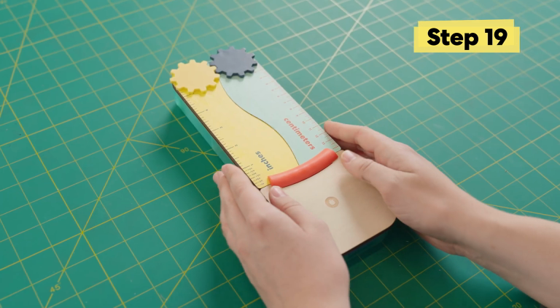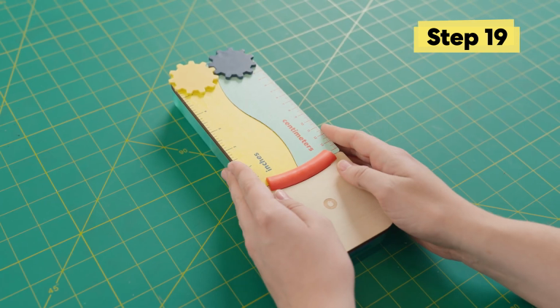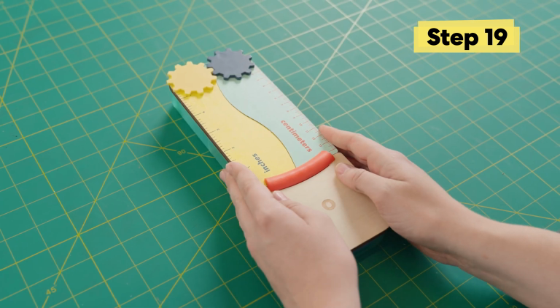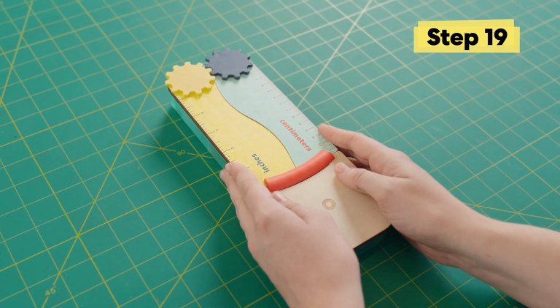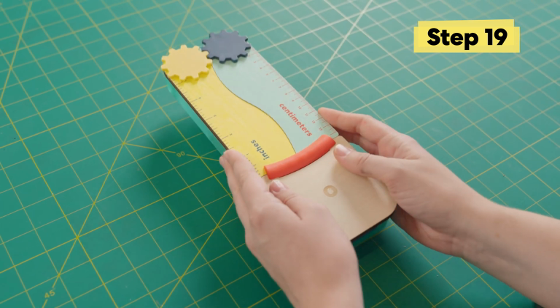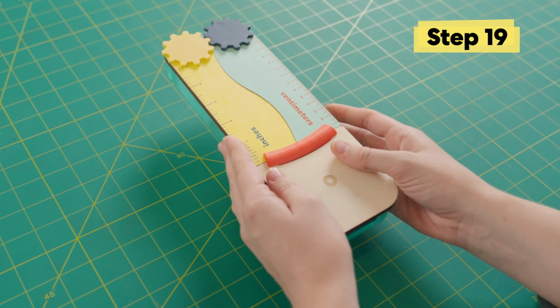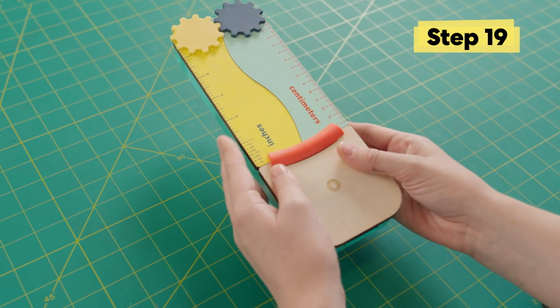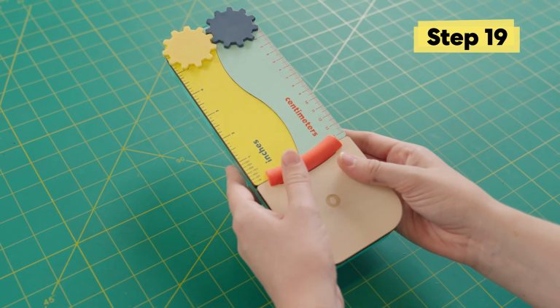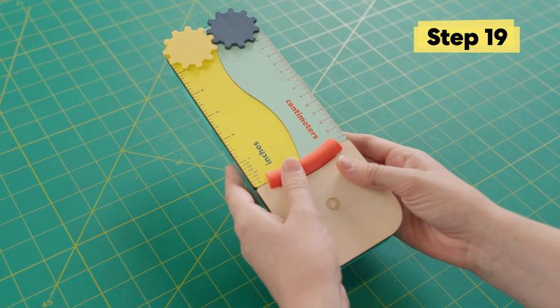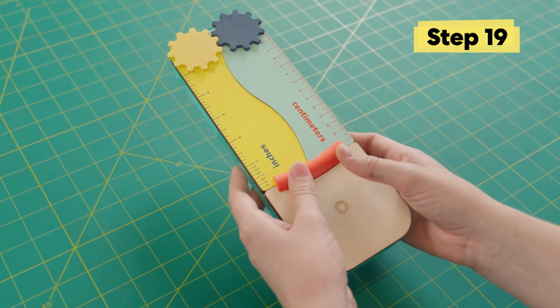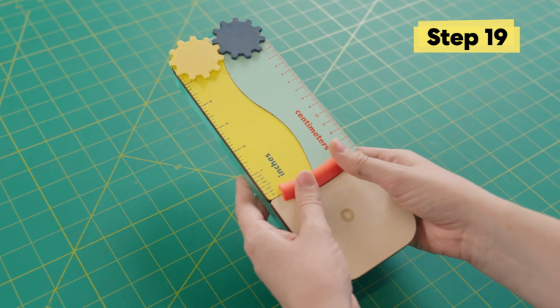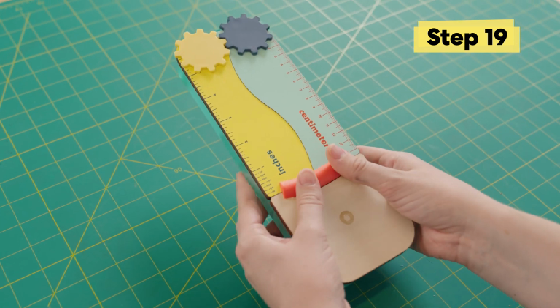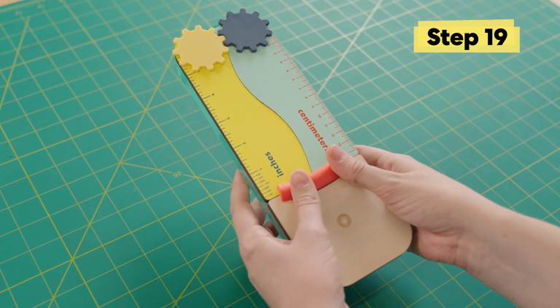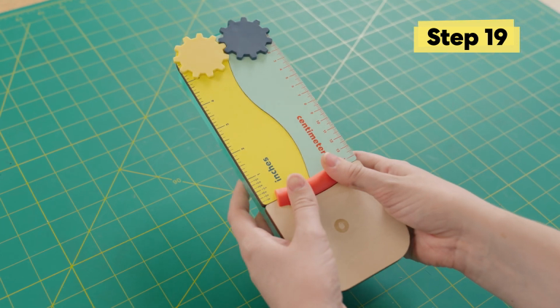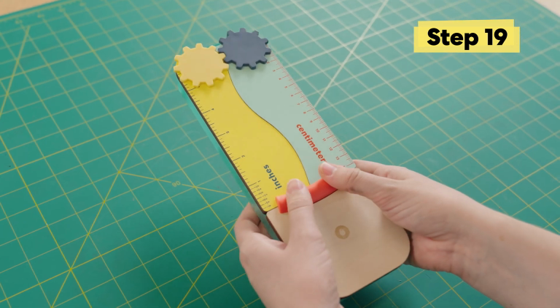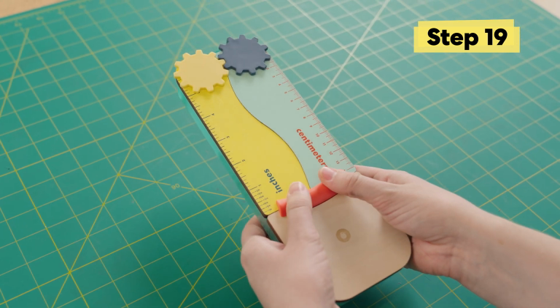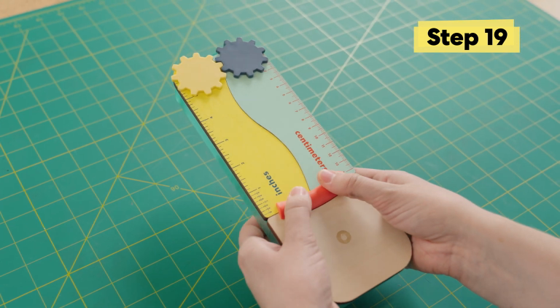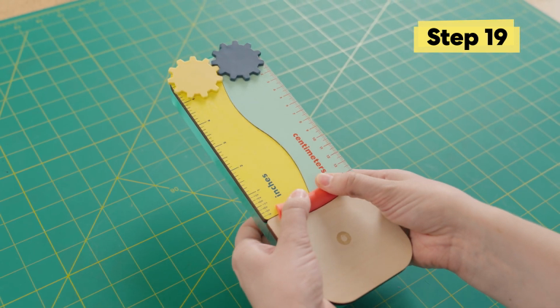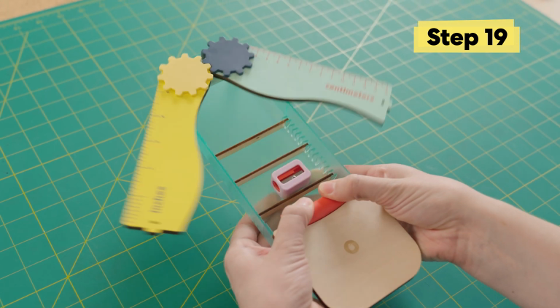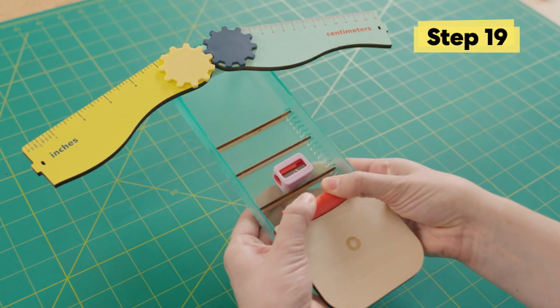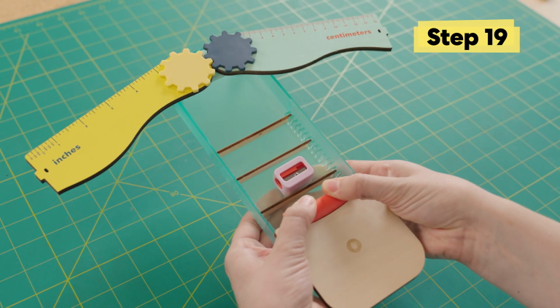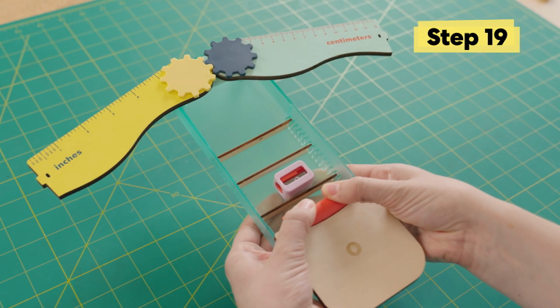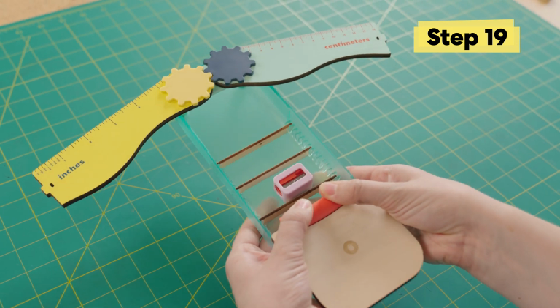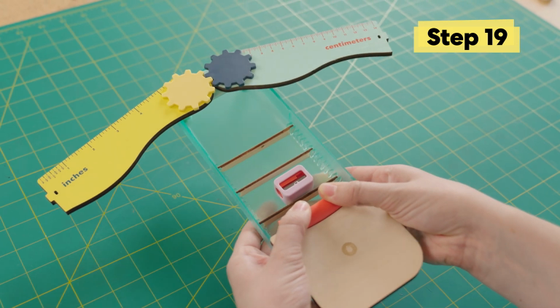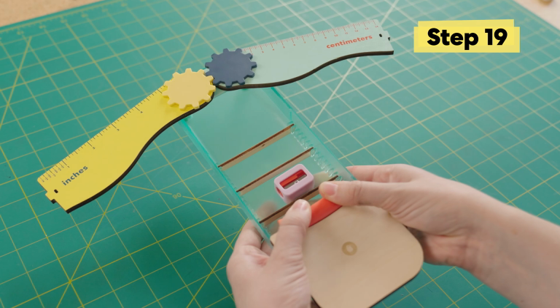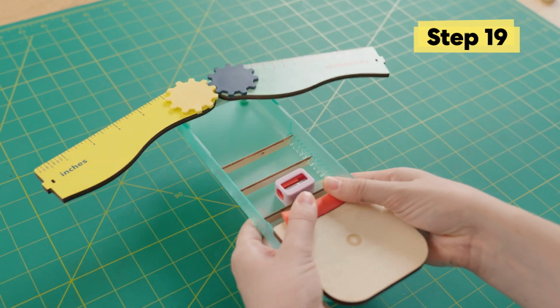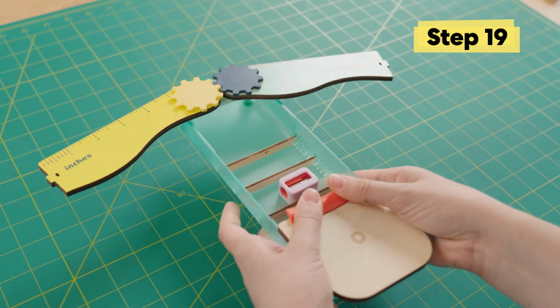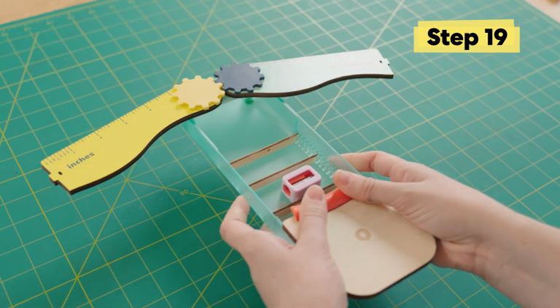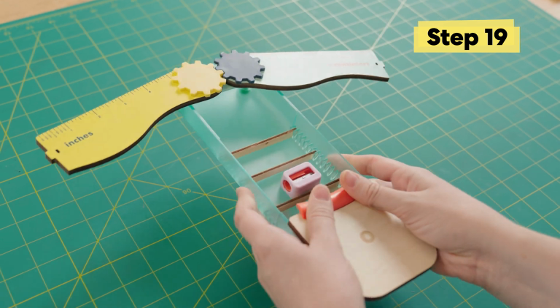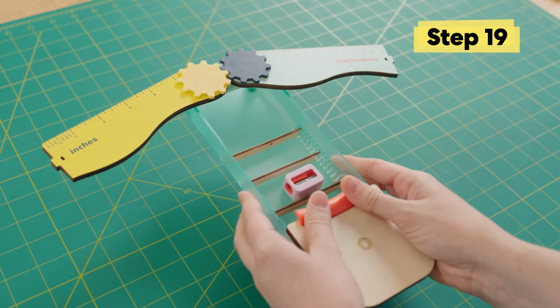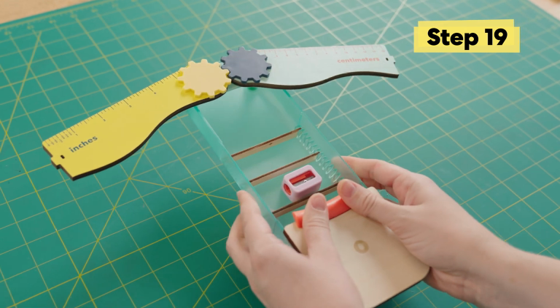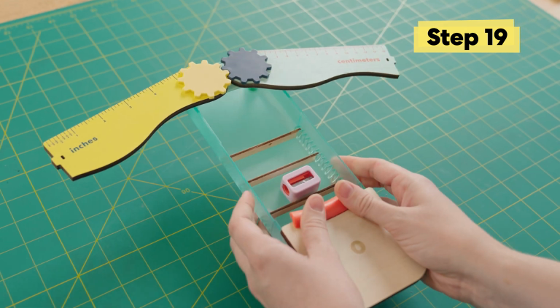Now we'll add in our wooden dividers to make sure everything fits in our box. They can go in any of these notches so you can fit whatever items you might have. I'm going to put my pencil sharpener right here, and this spot I'm going to save for my erasers. Now we're going to close it up — make sure you close both sides and then lock that orange piece into place. Let's open it up and see if it works. Woohoo! We made a pencil box.